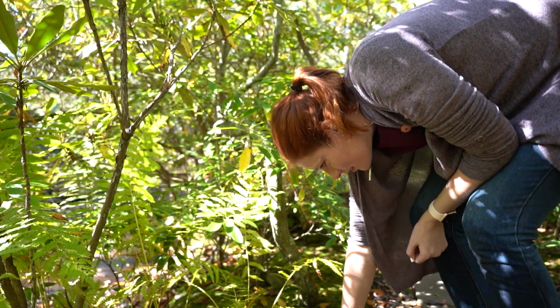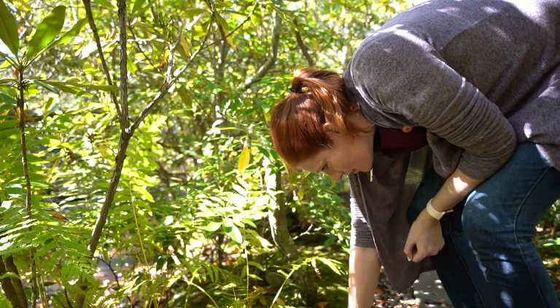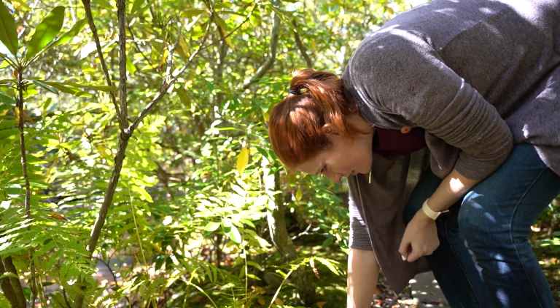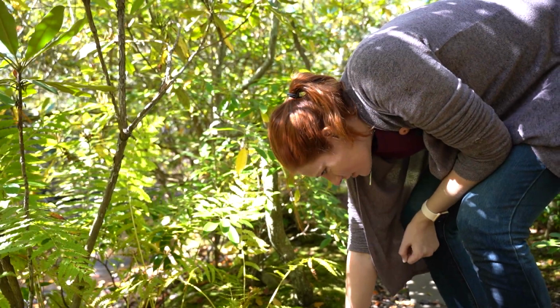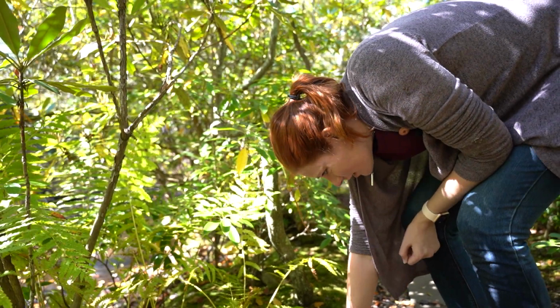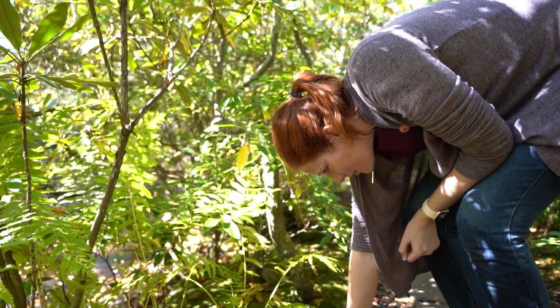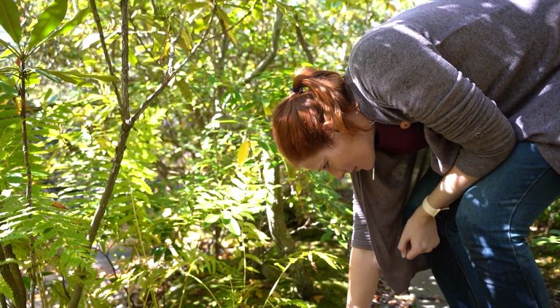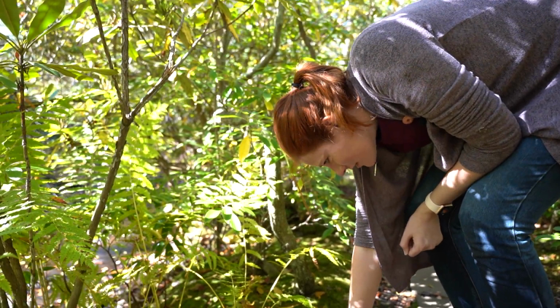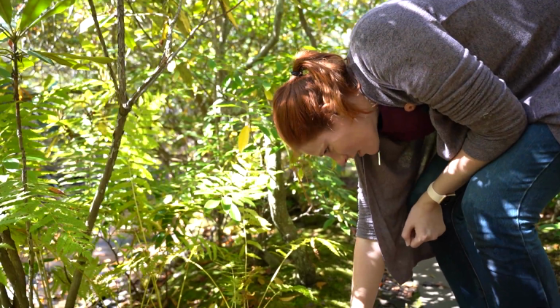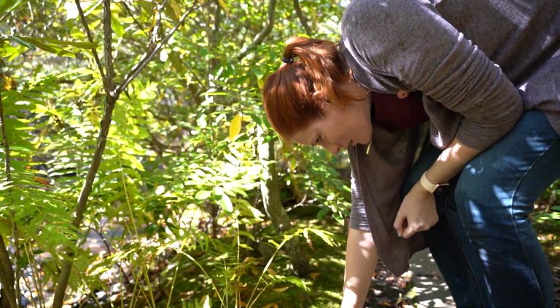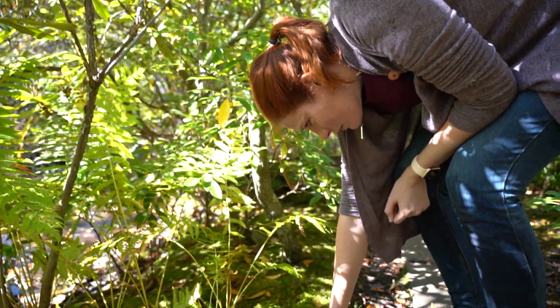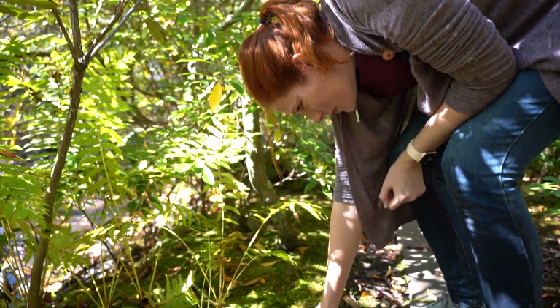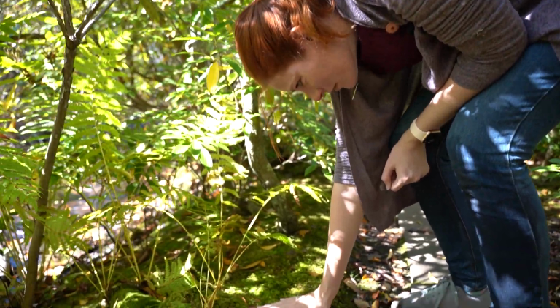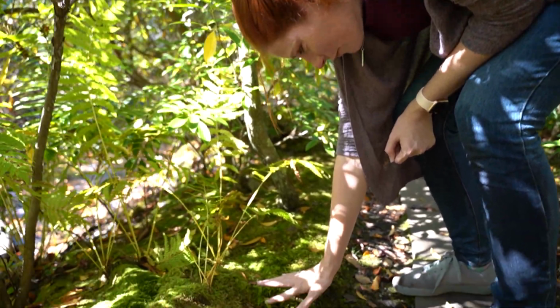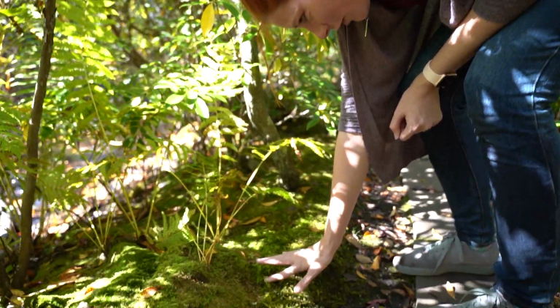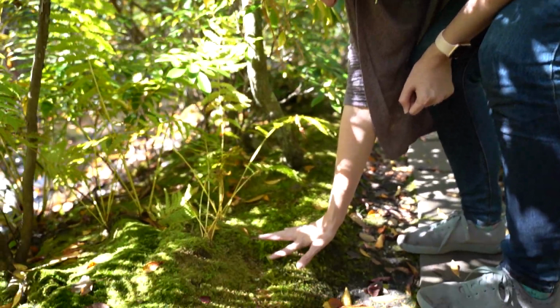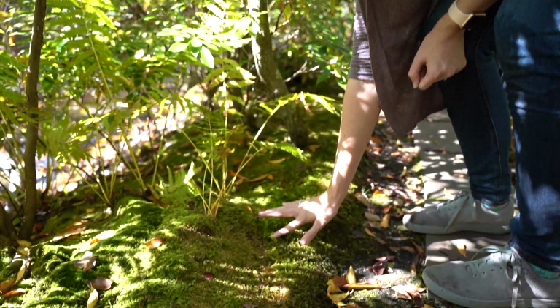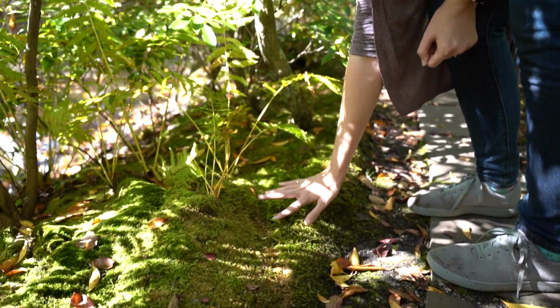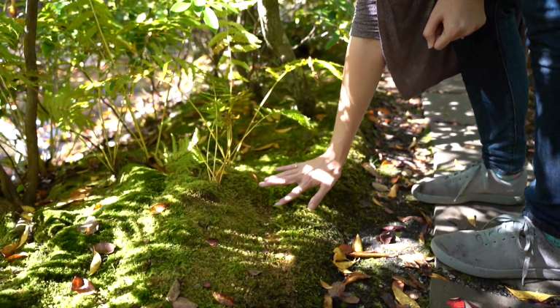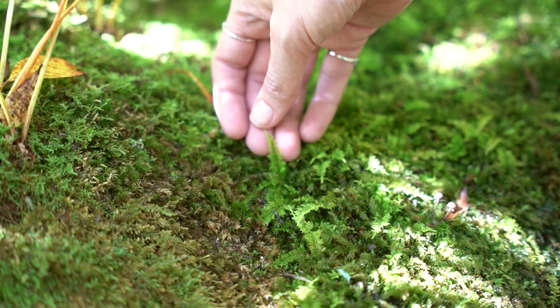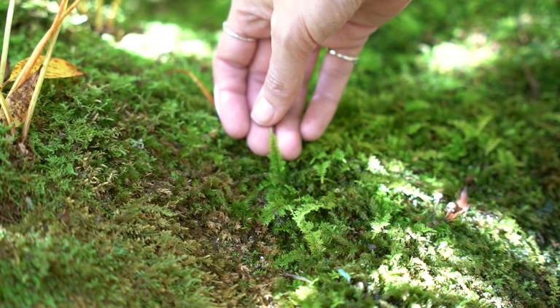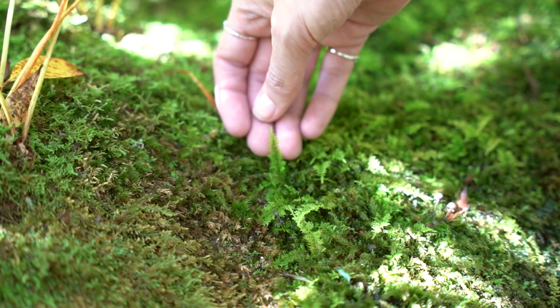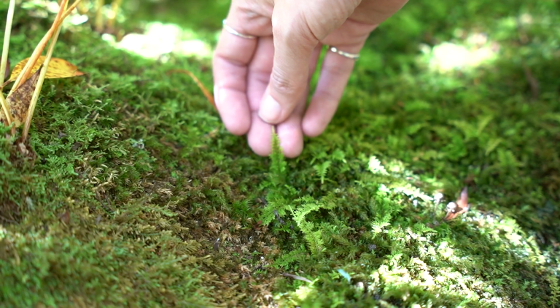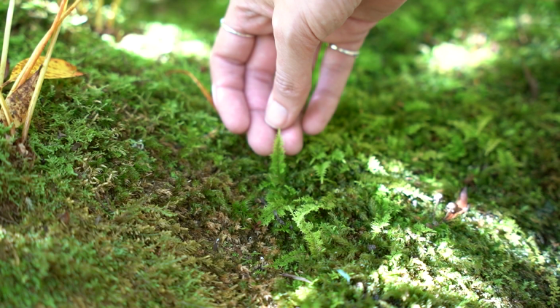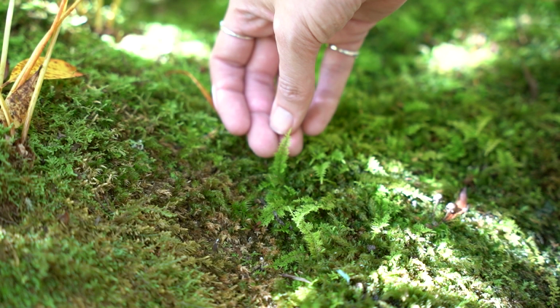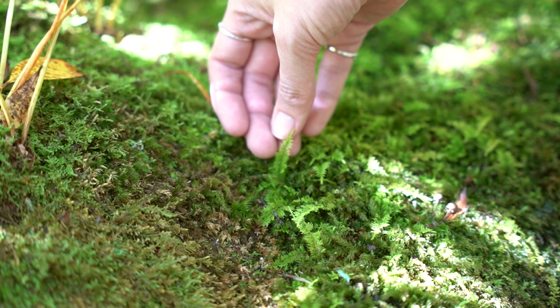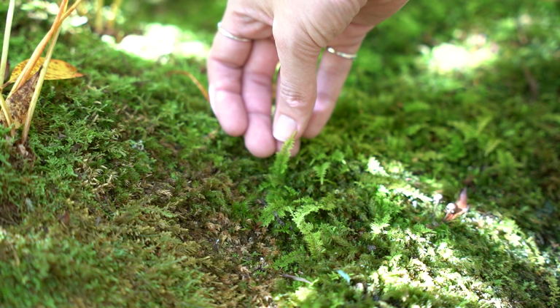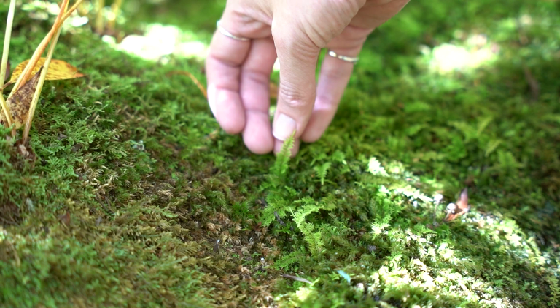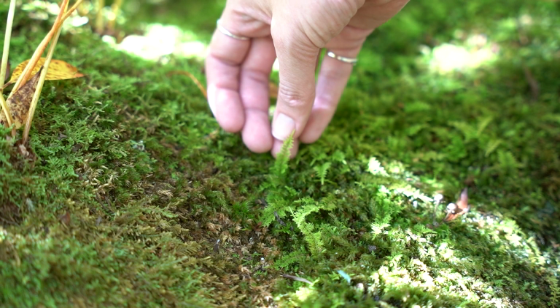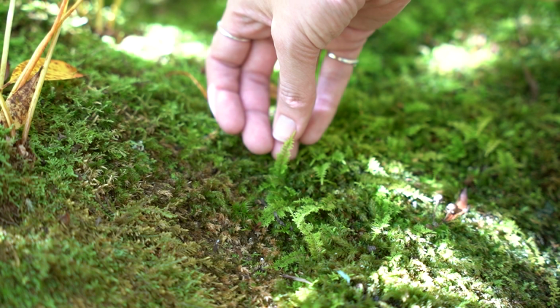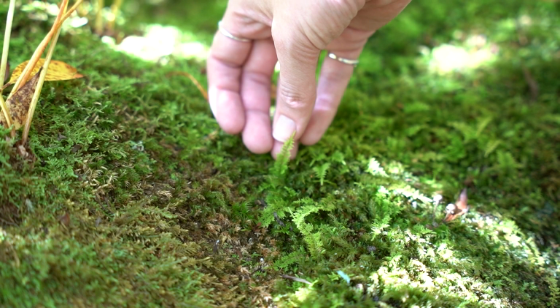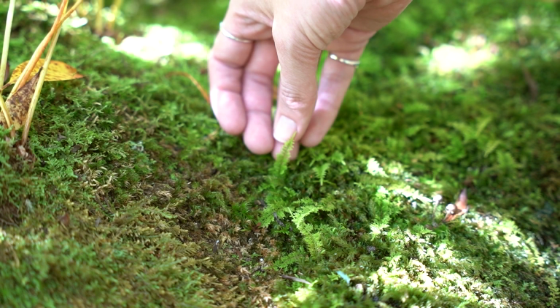See these tiny little things? It's actually a species of fern. Hard to believe that they're that little, but it is.